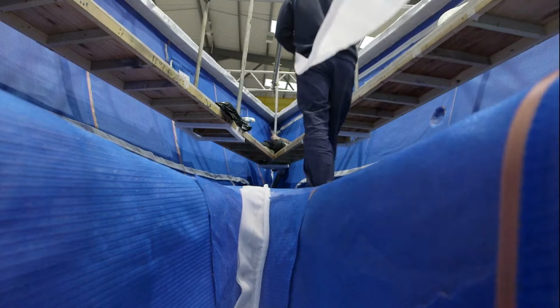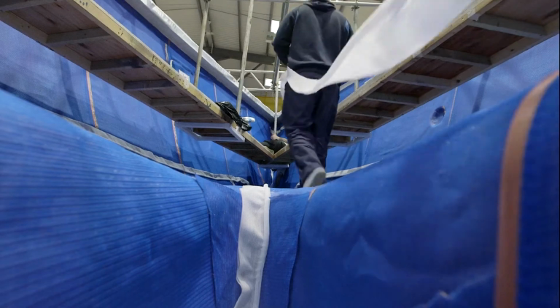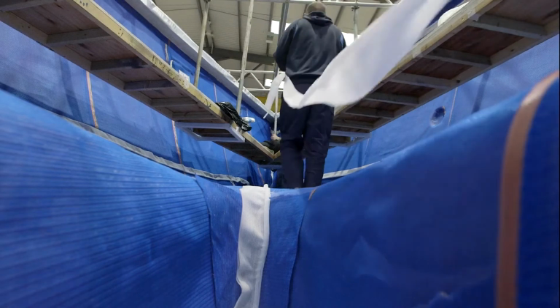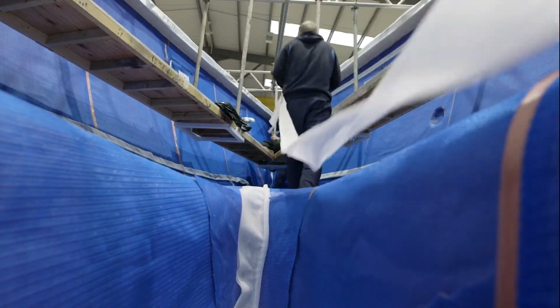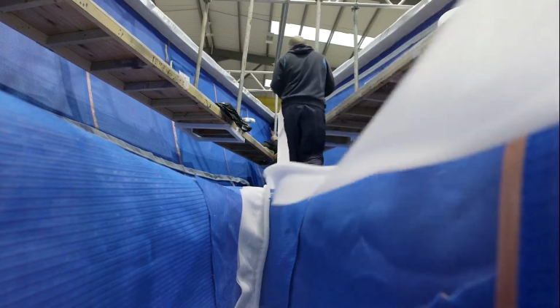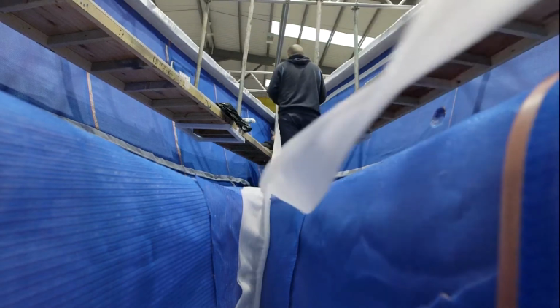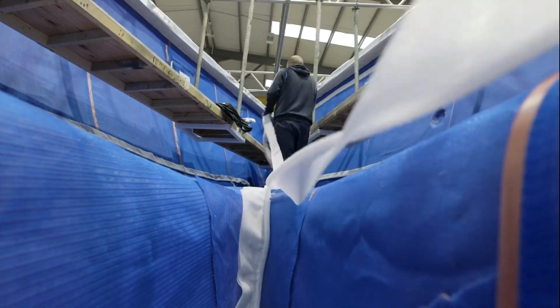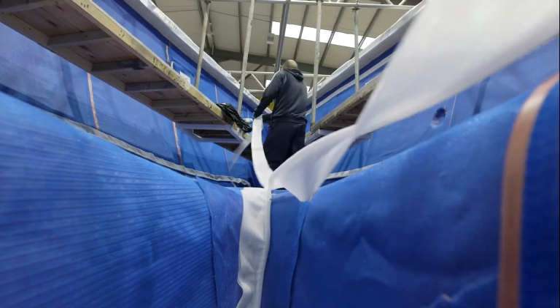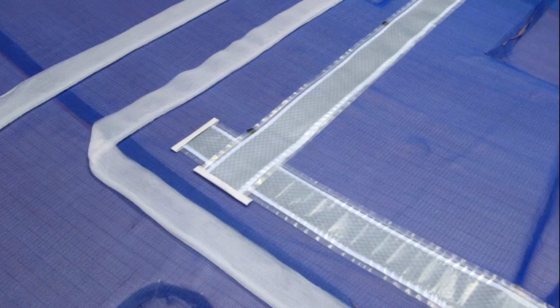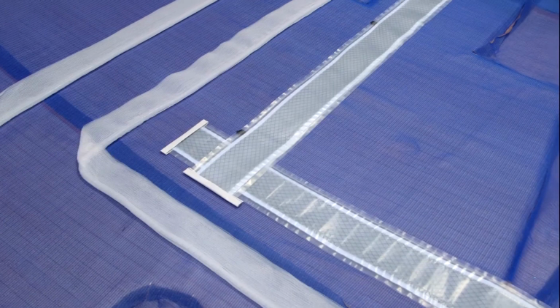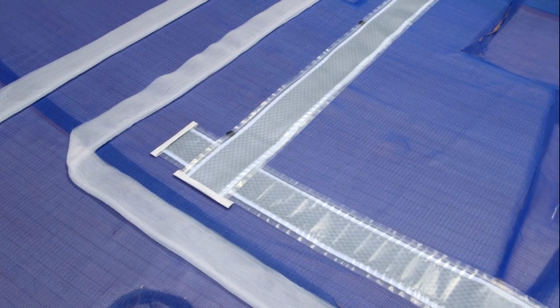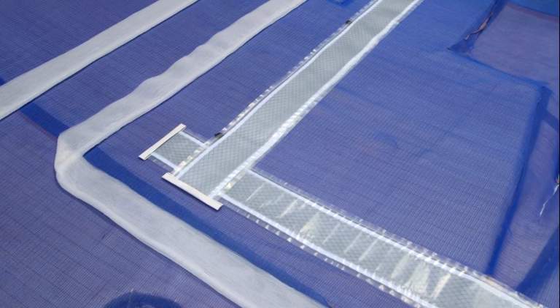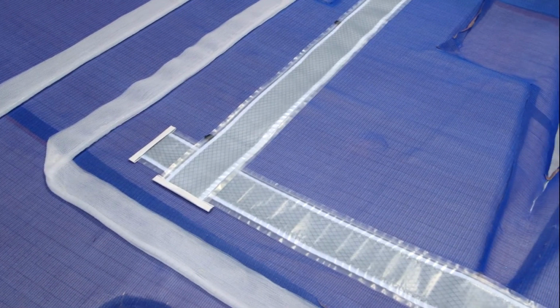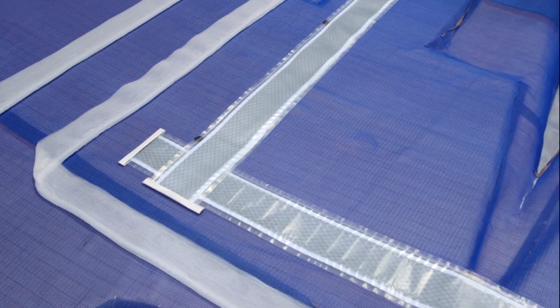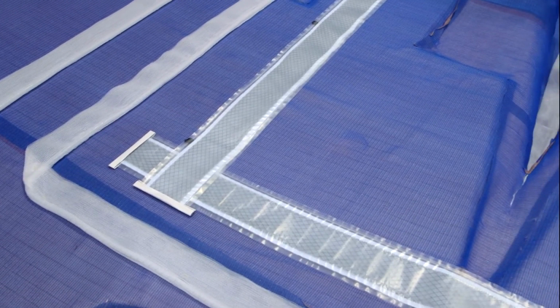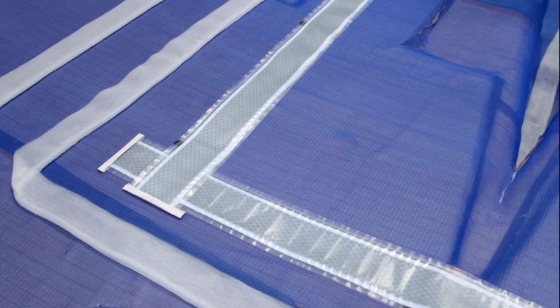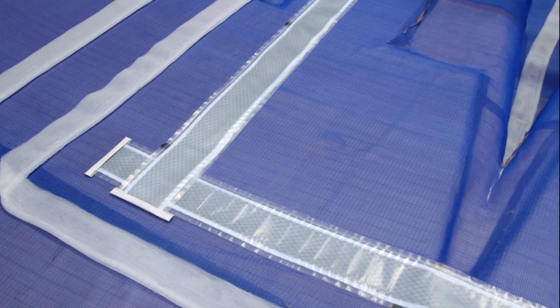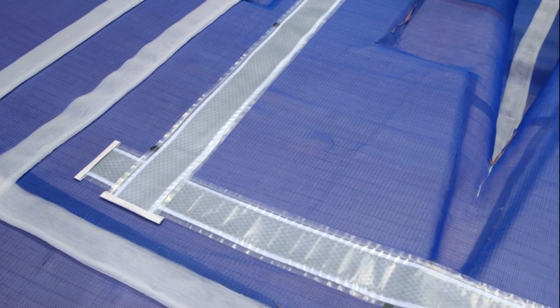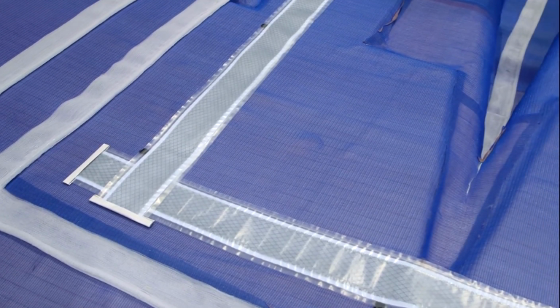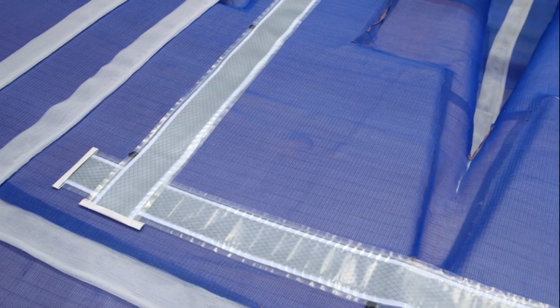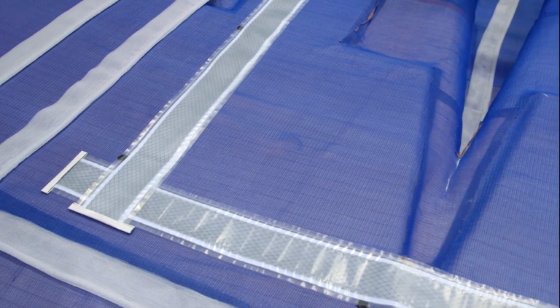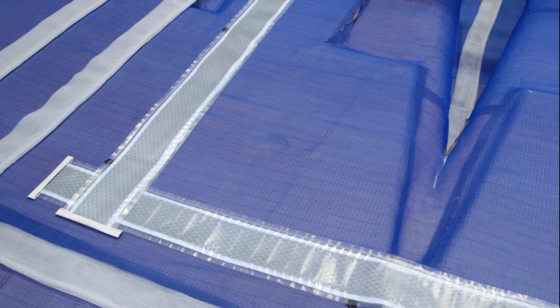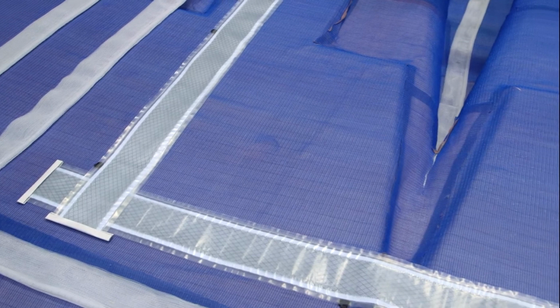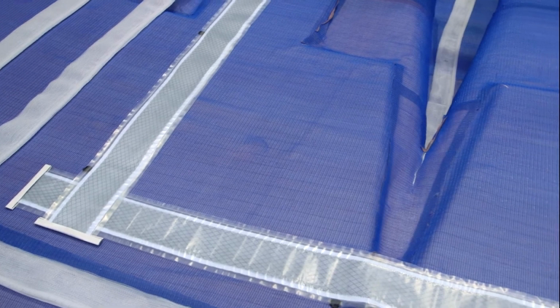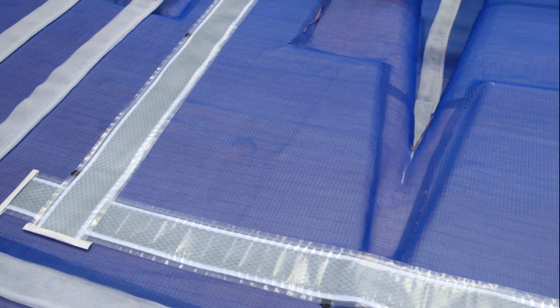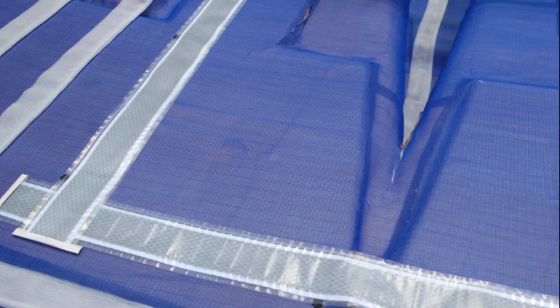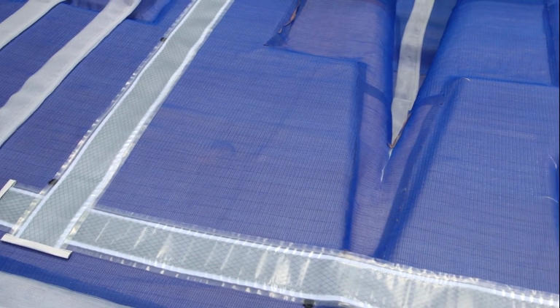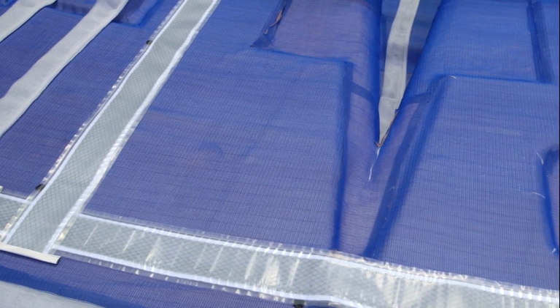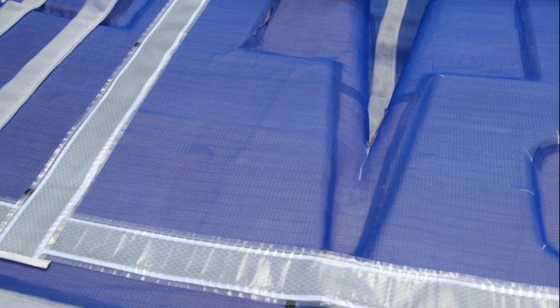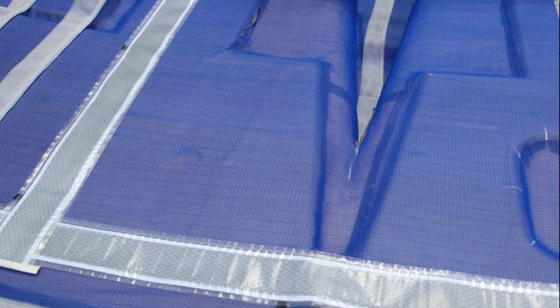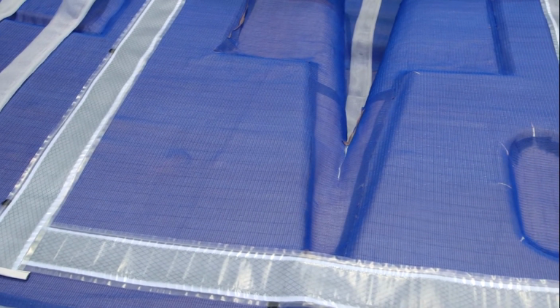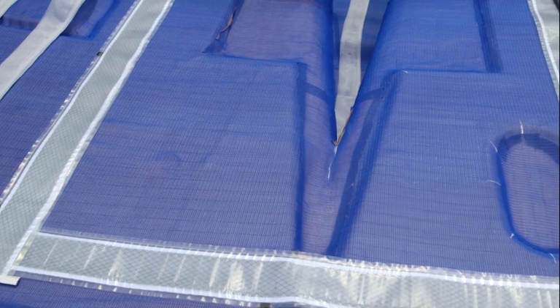Under vacuum, the resin is evenly drawn through the component parts of the hull, resulting in an extremely strong and lightweight boat.